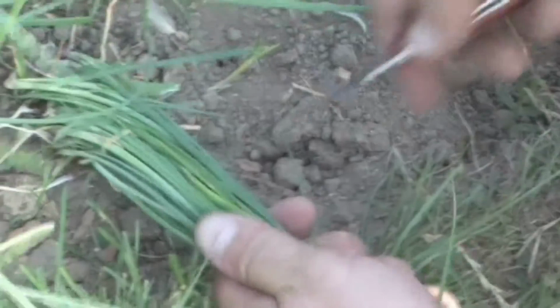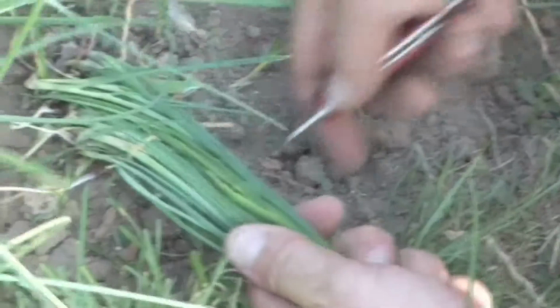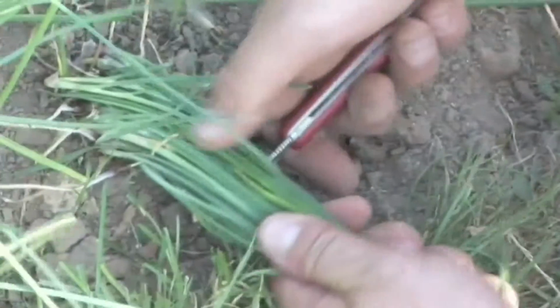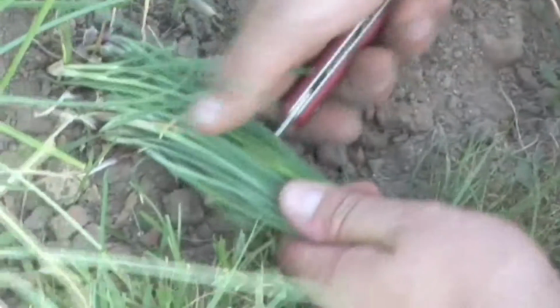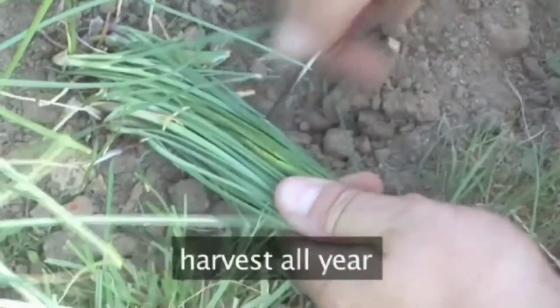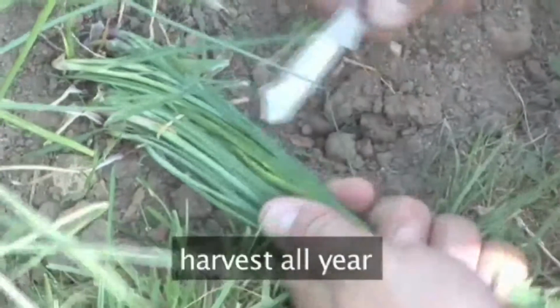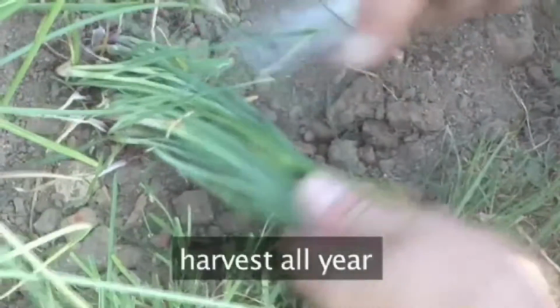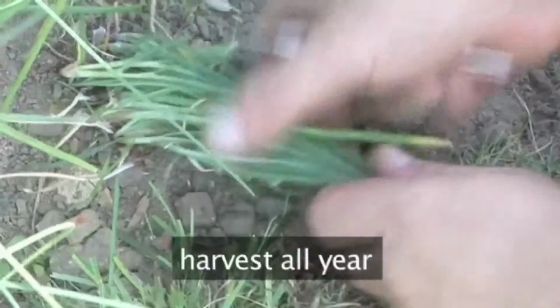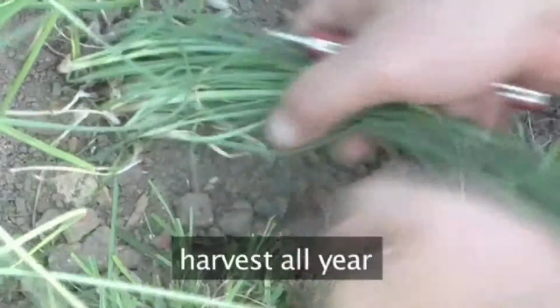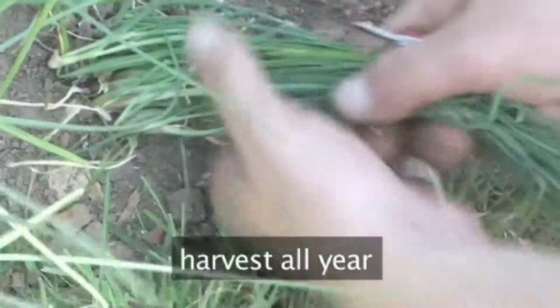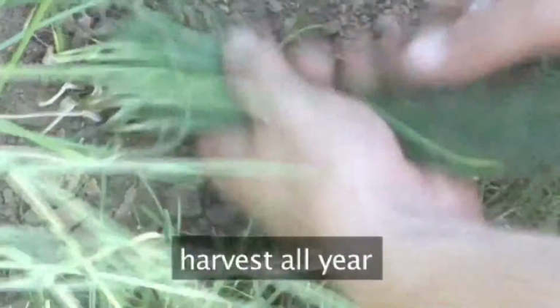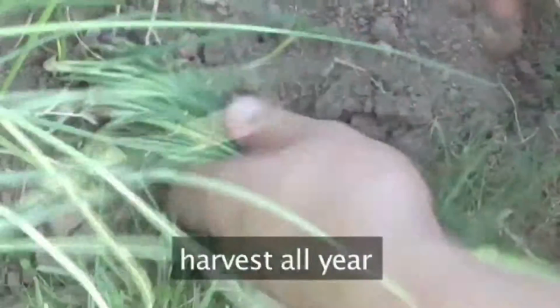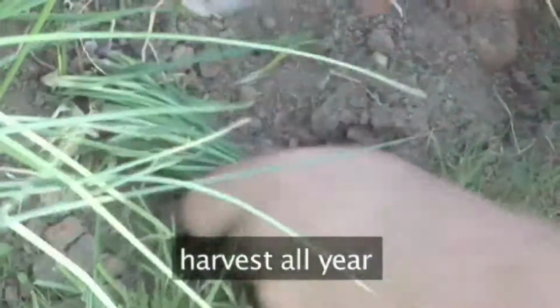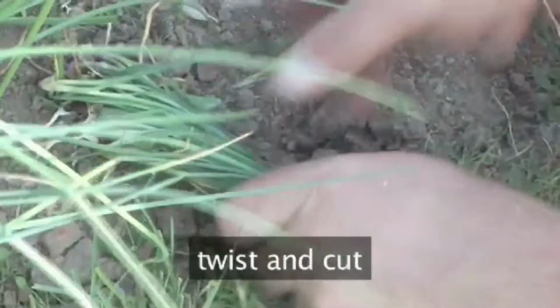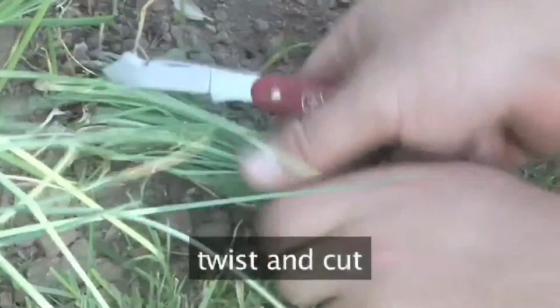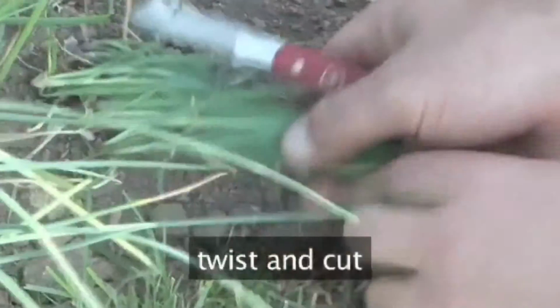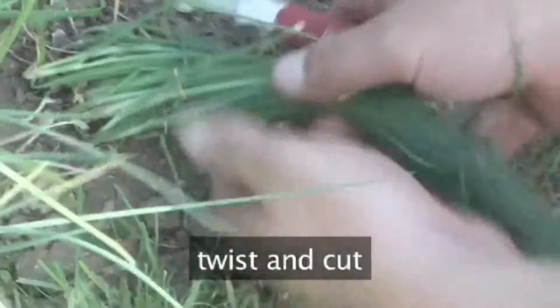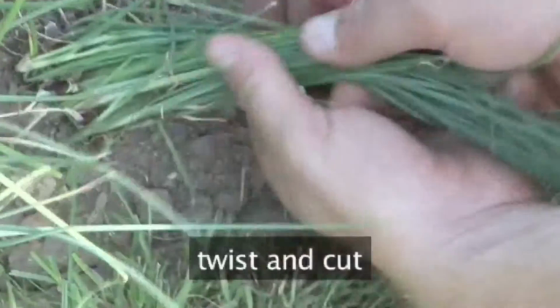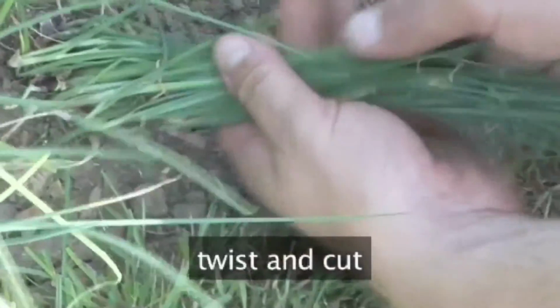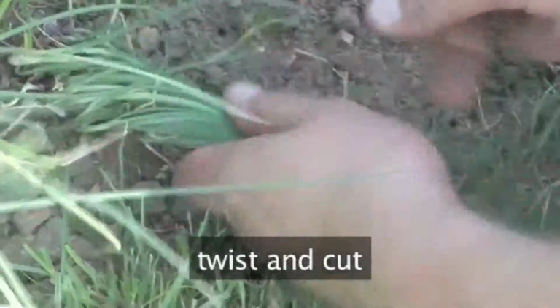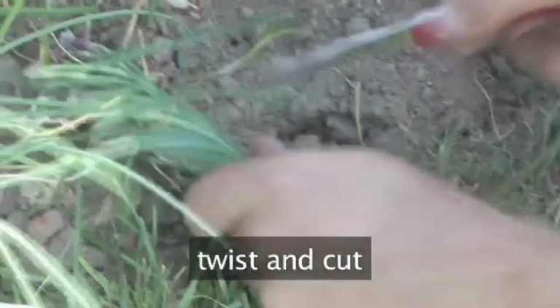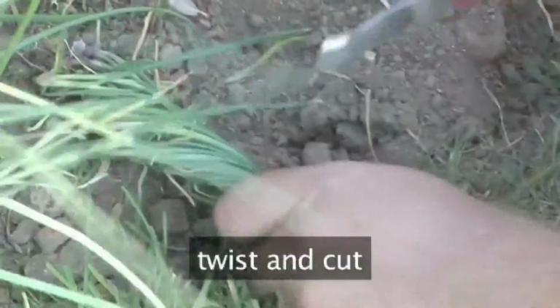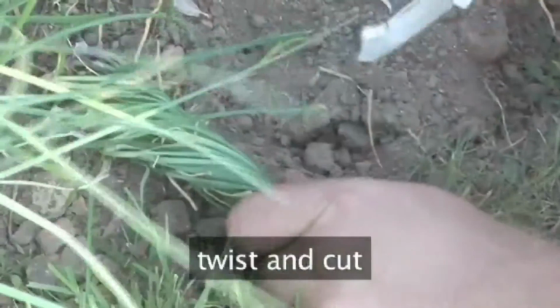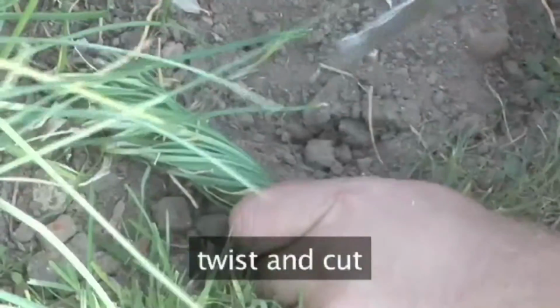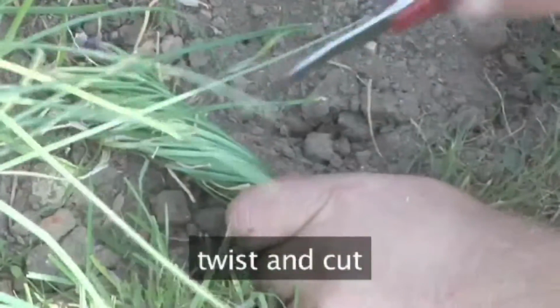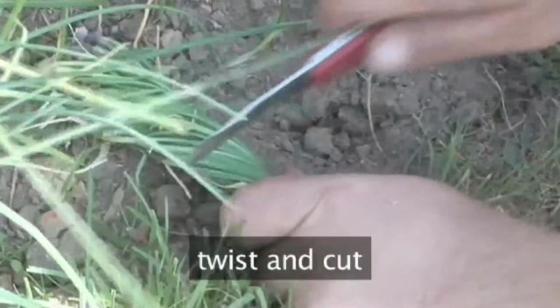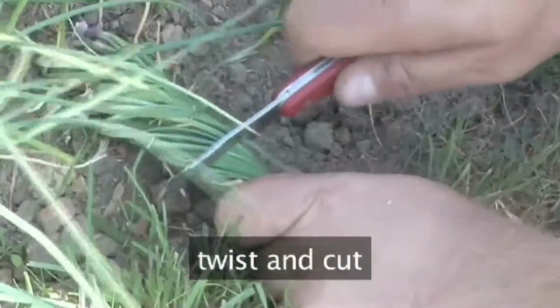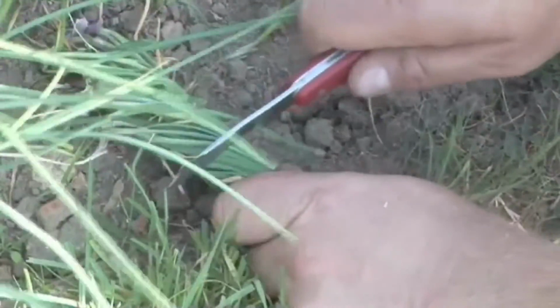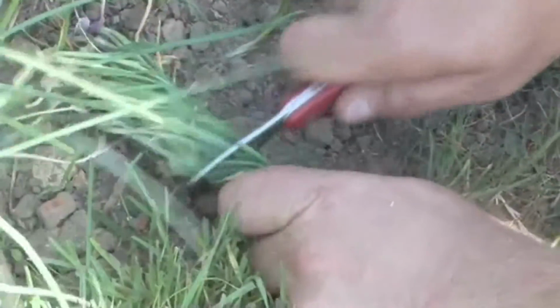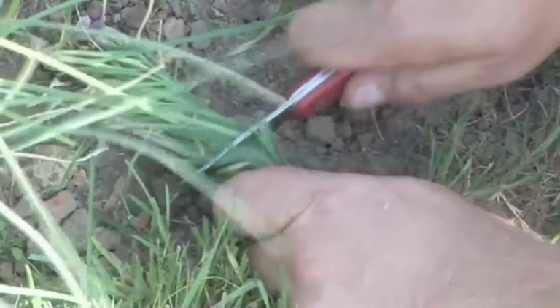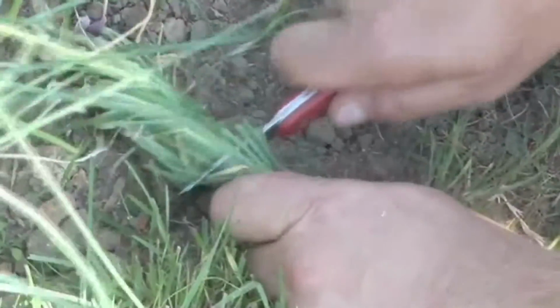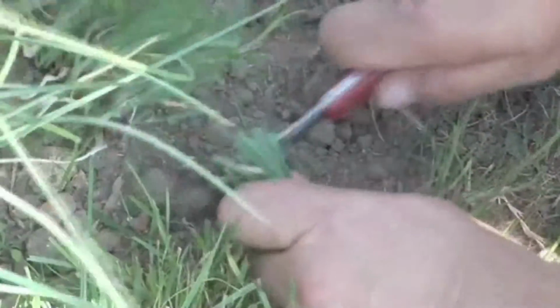Chives can be harvested all year round. Twist a bunch, then cut through the stems leaving an inch or two in the ground.